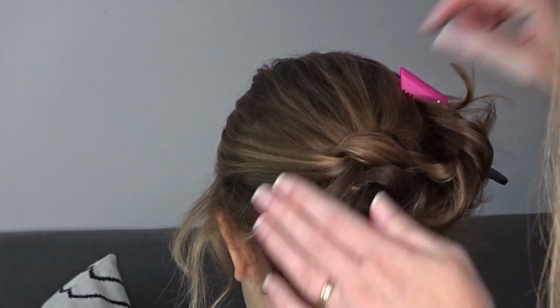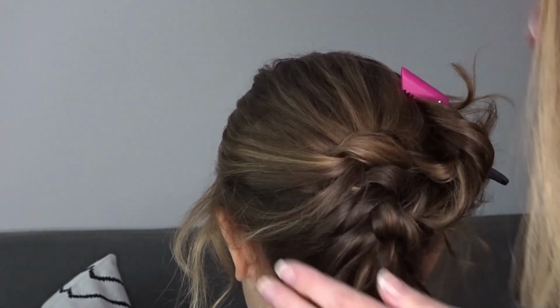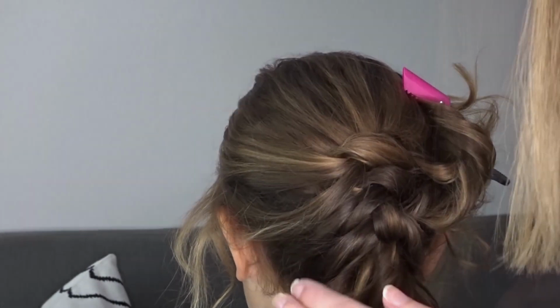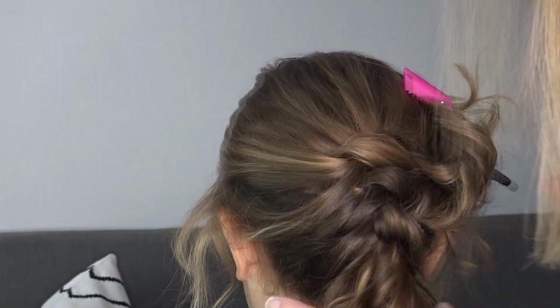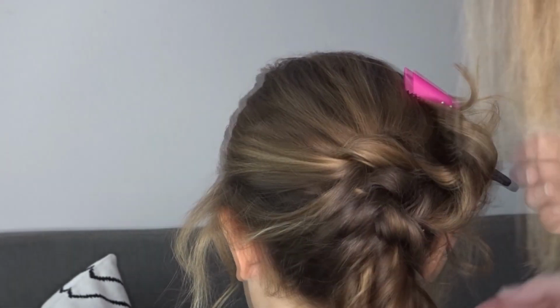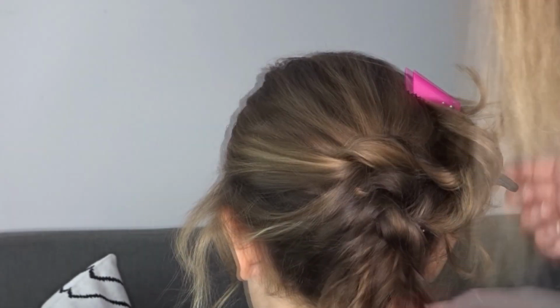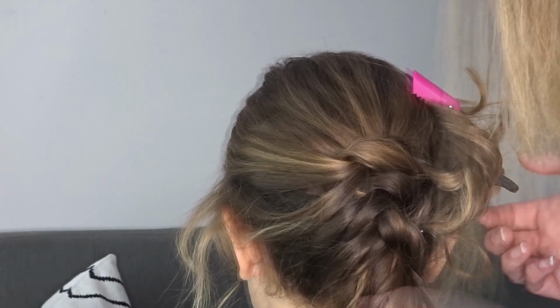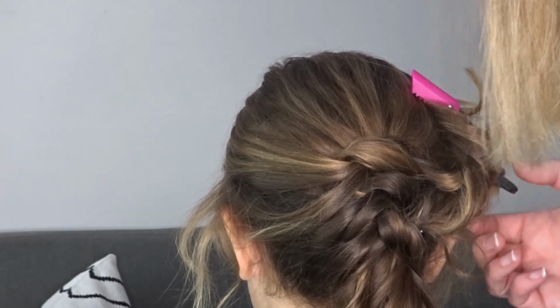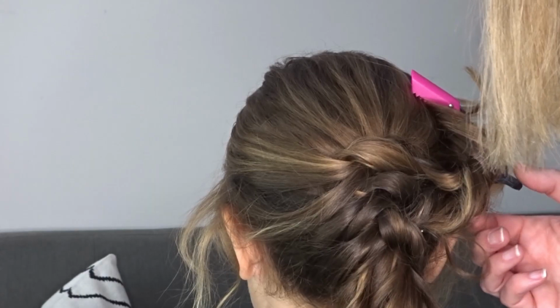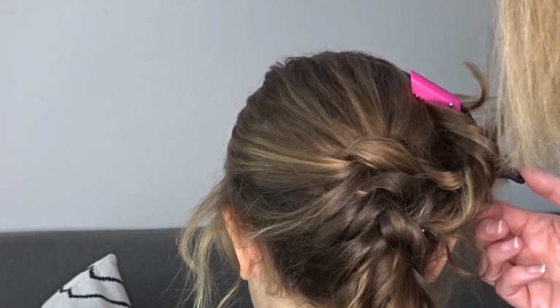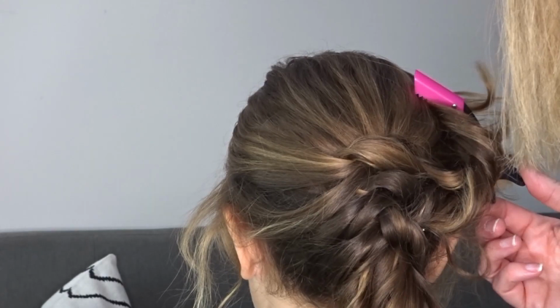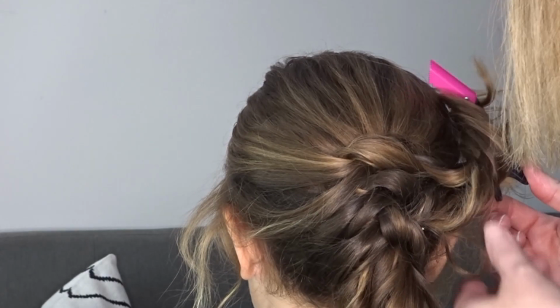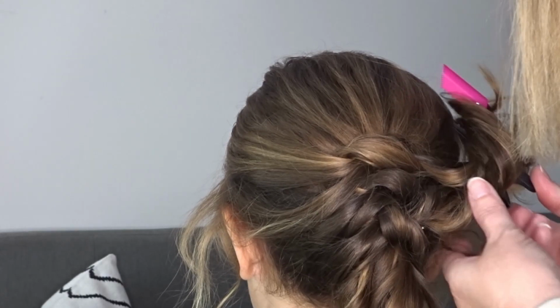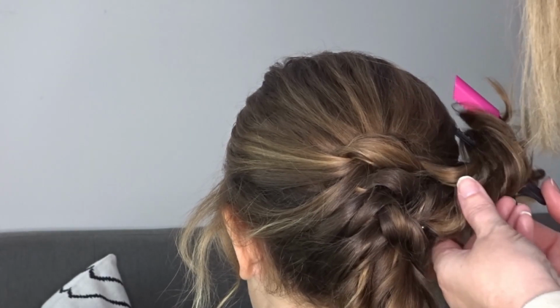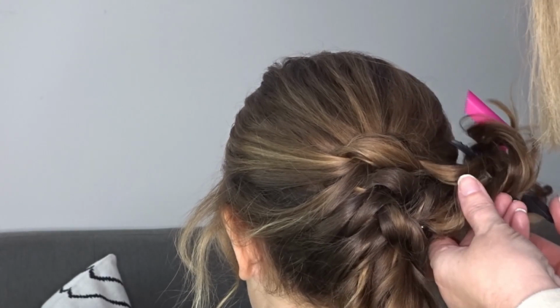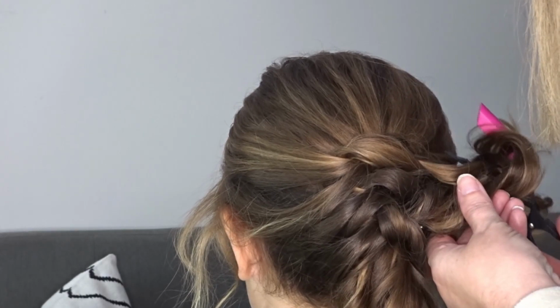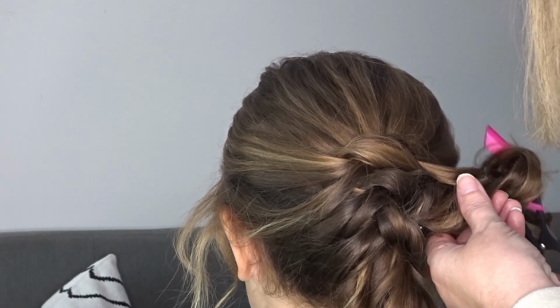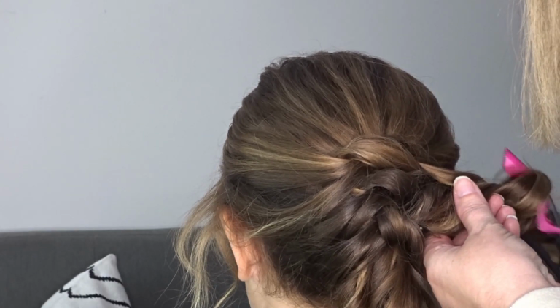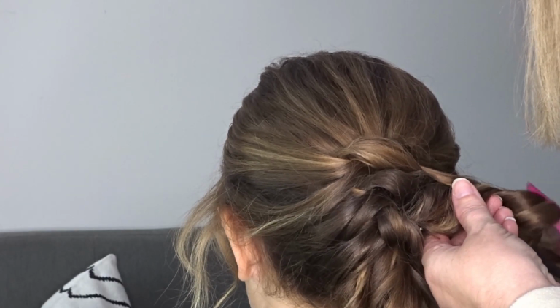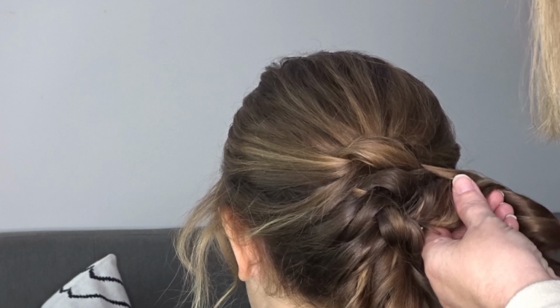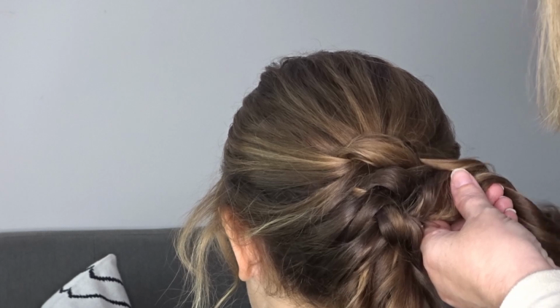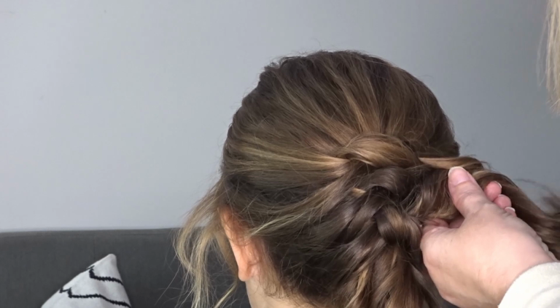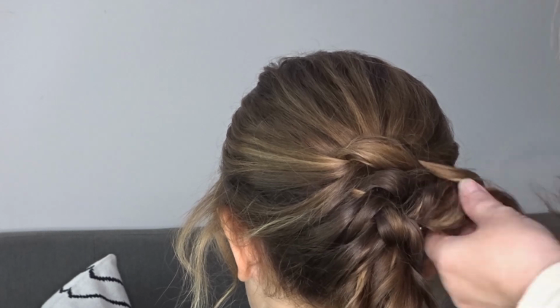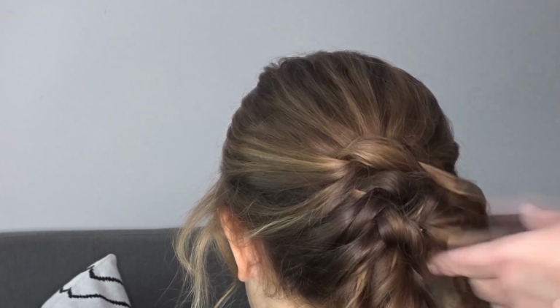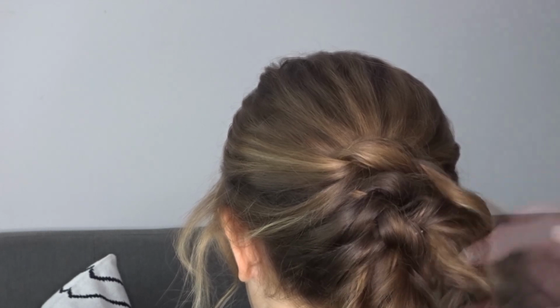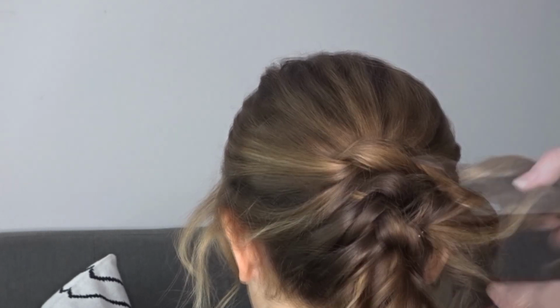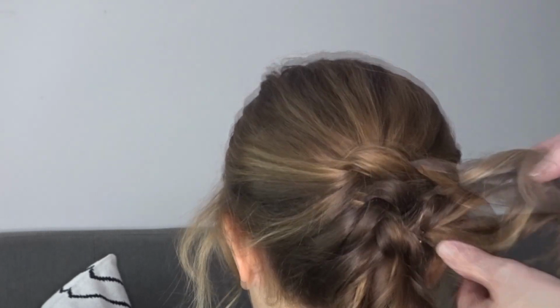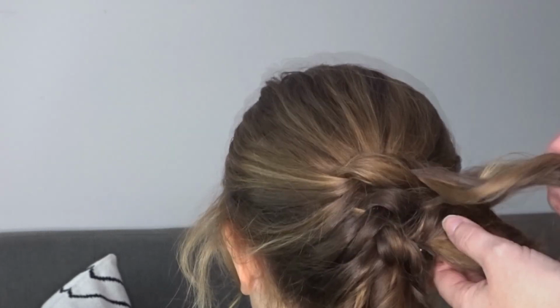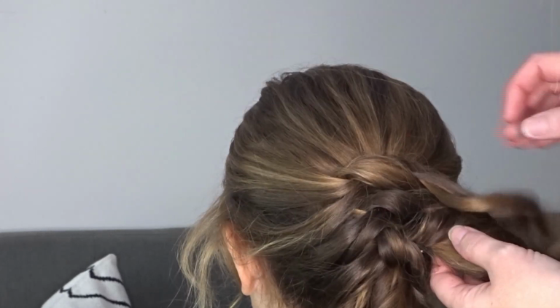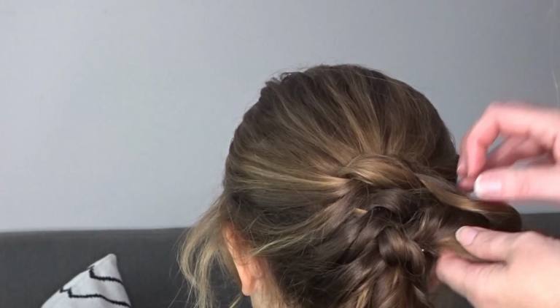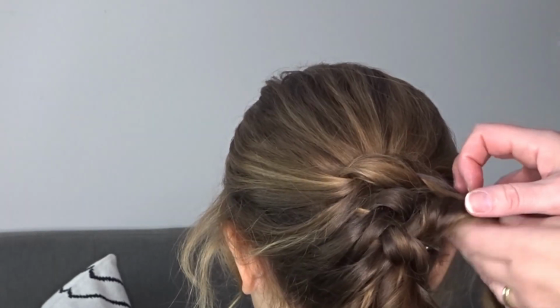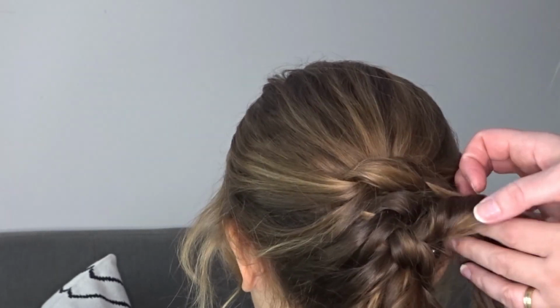This style works on adults and children, but if you are an adult you can make this a little bit messier.